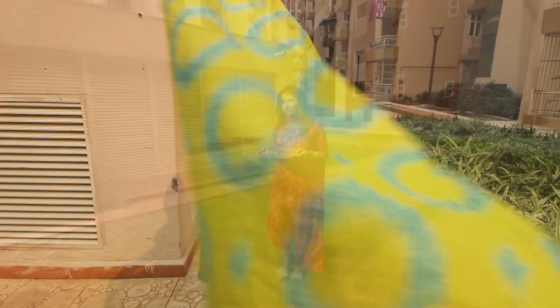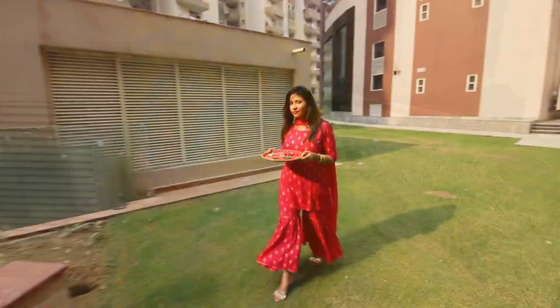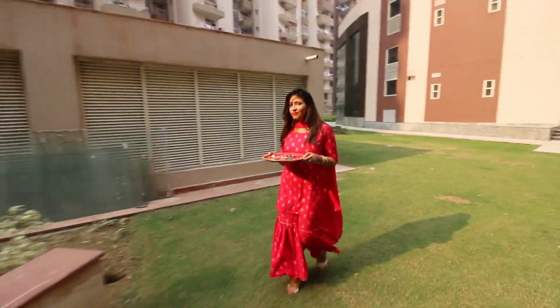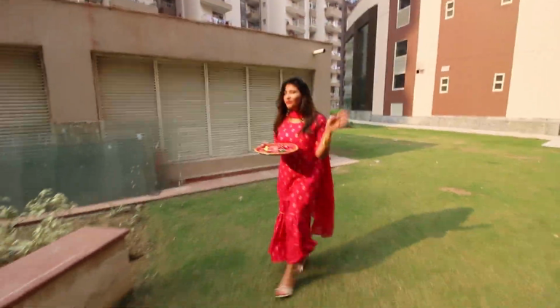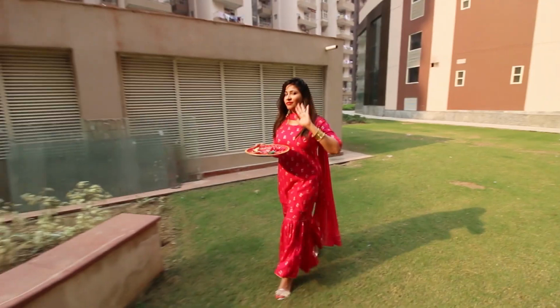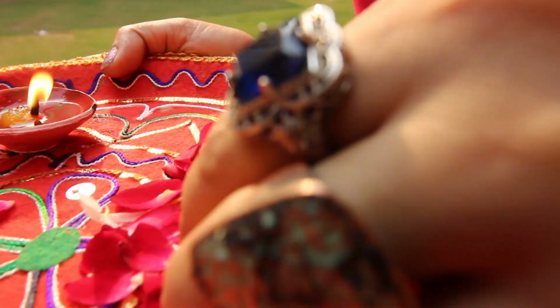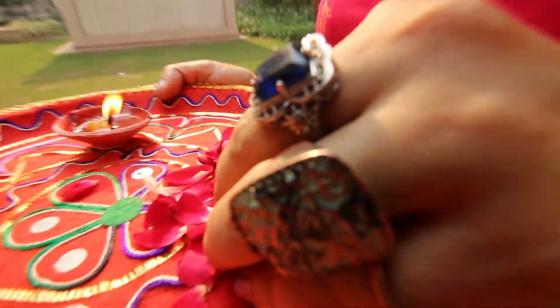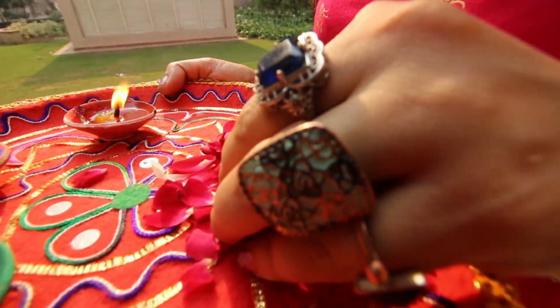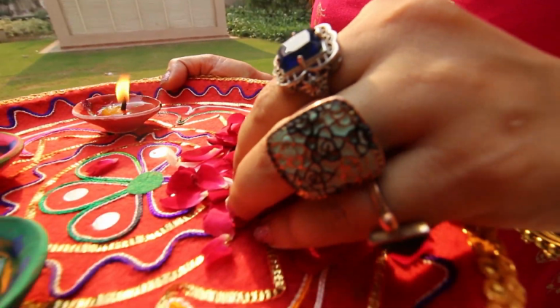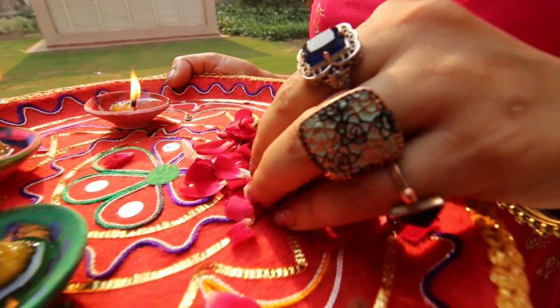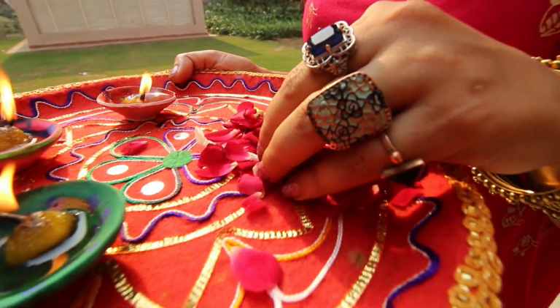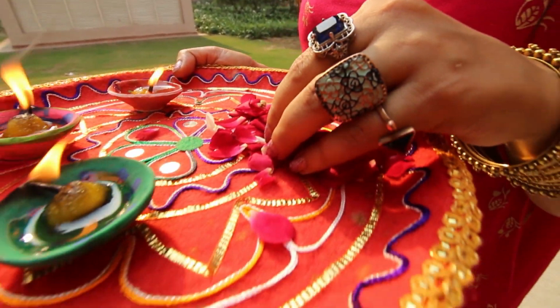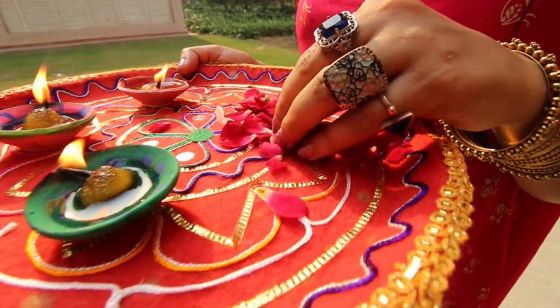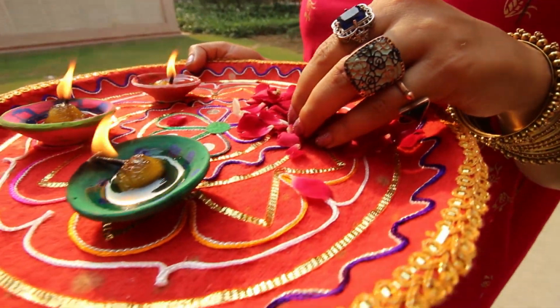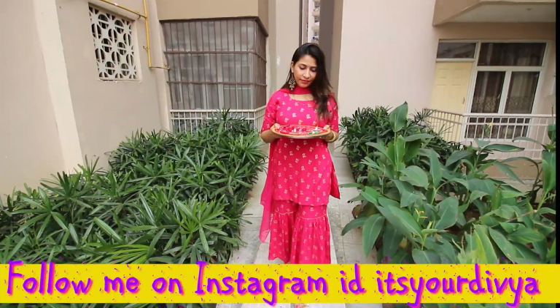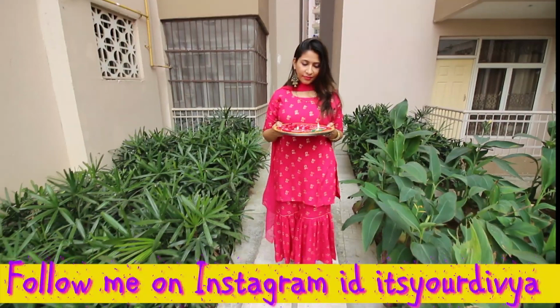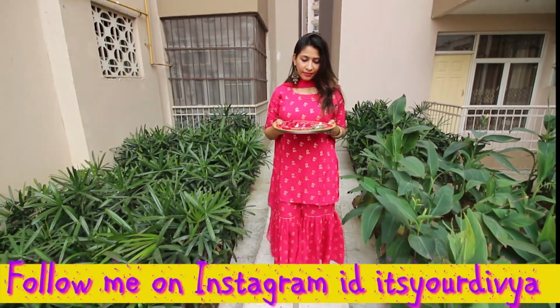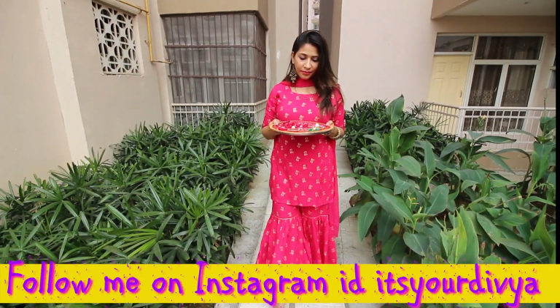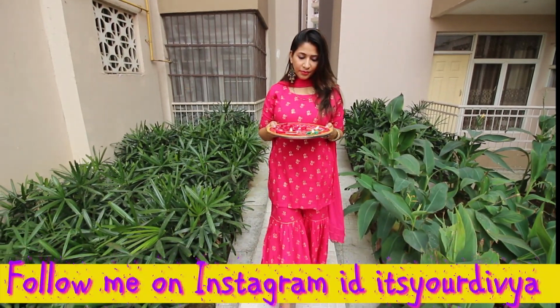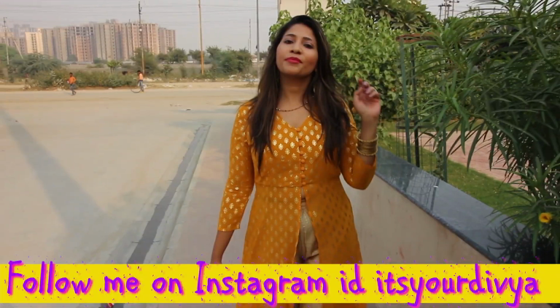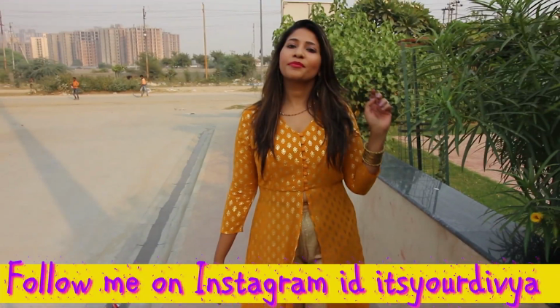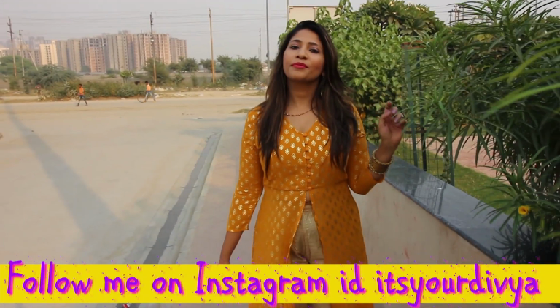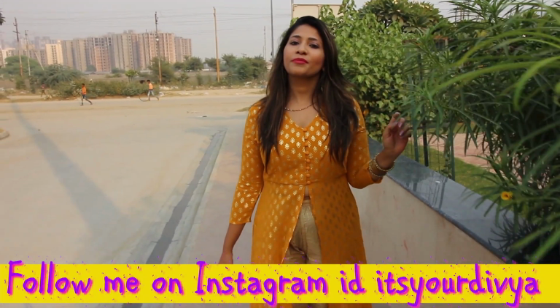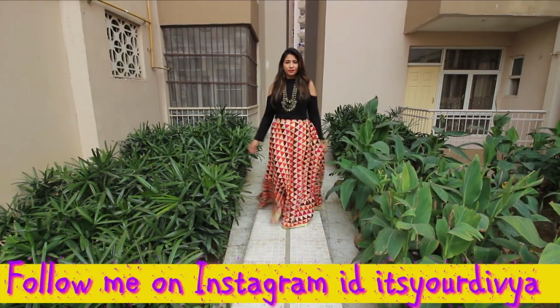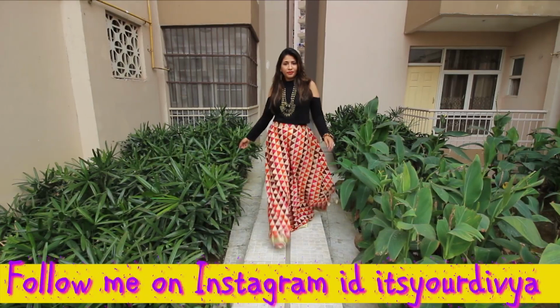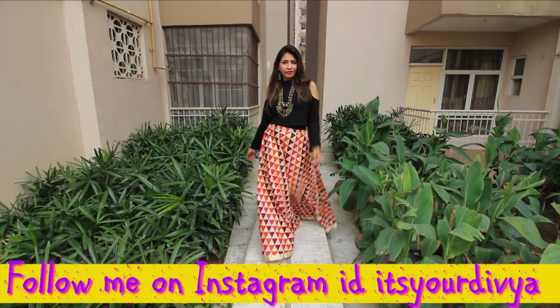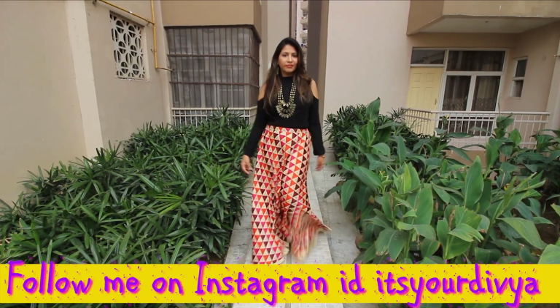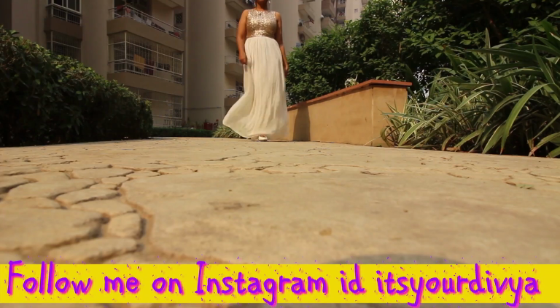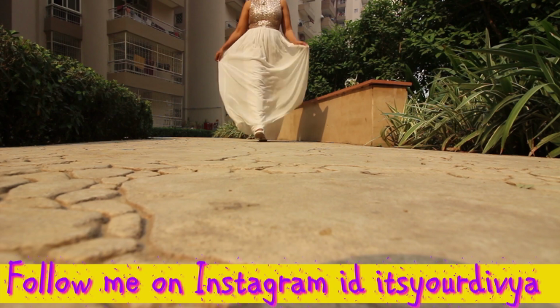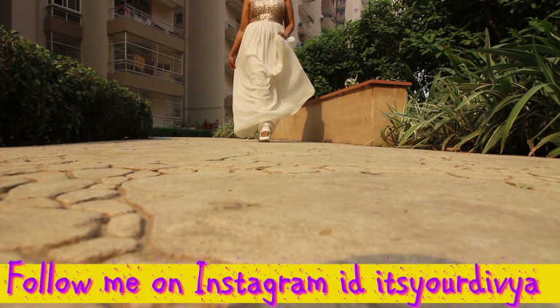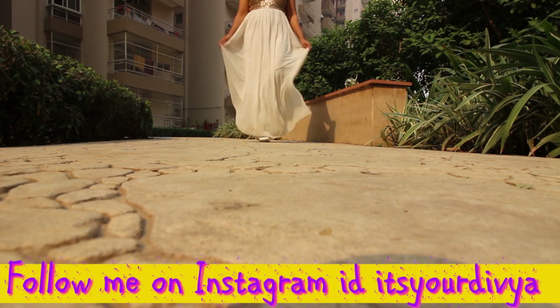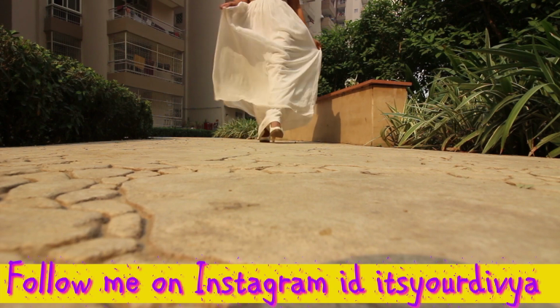Hey guys, festival season is almost here and I have created six looks which are very practical and easy to wear.